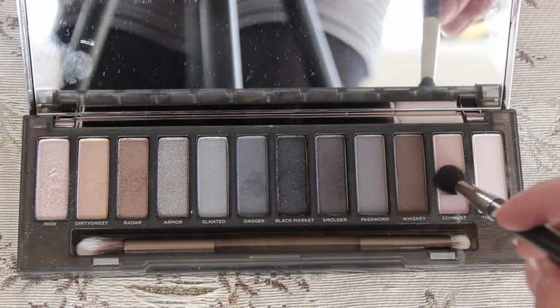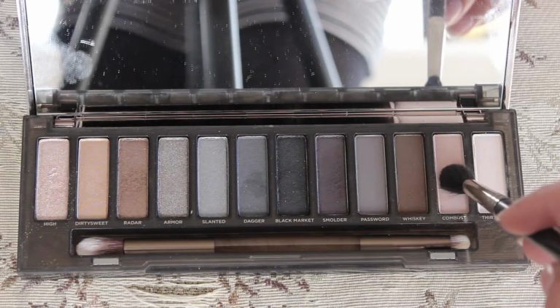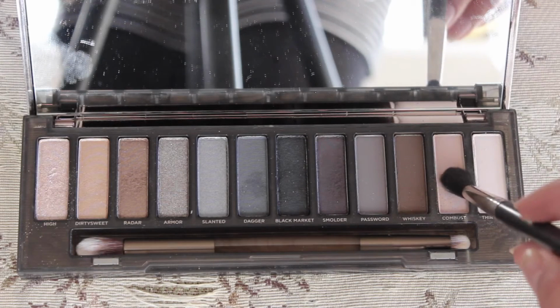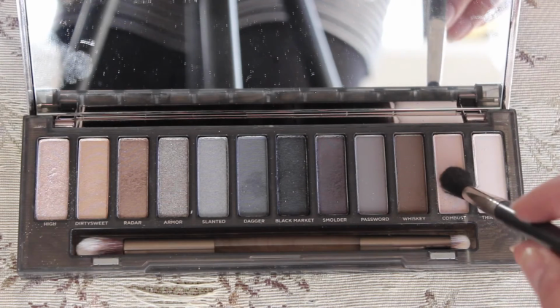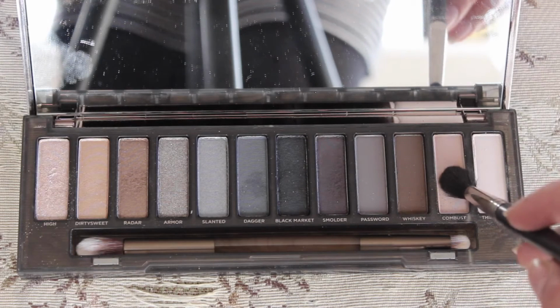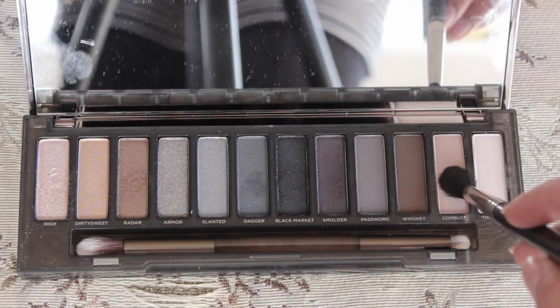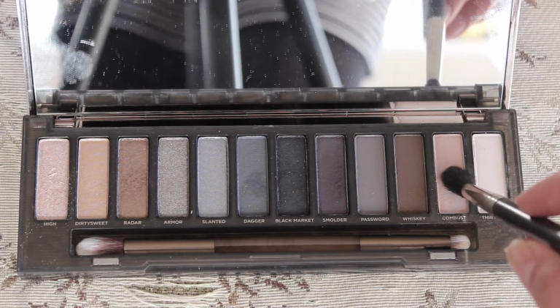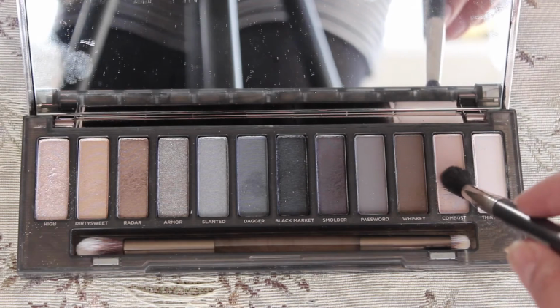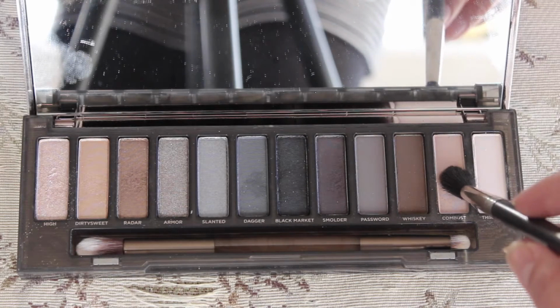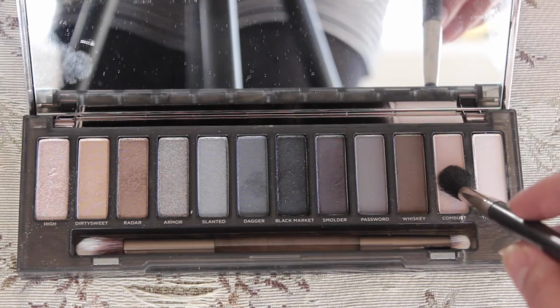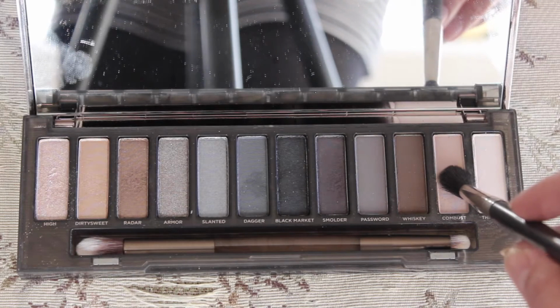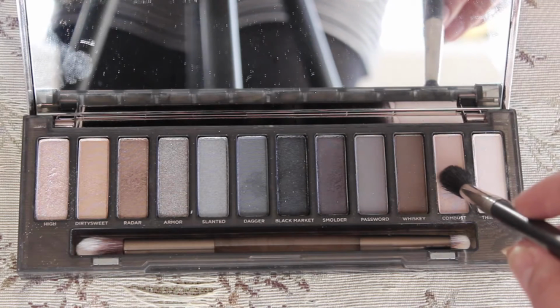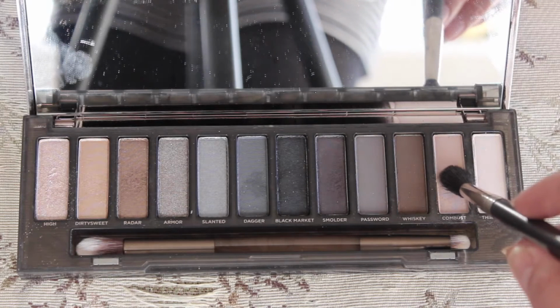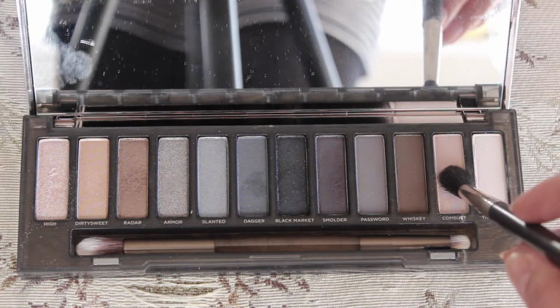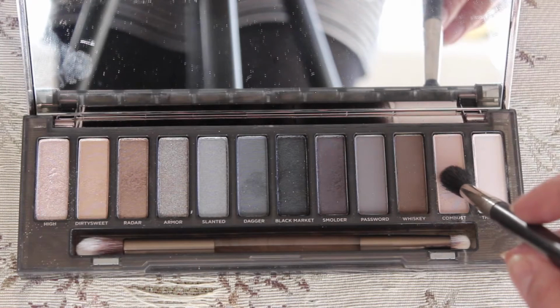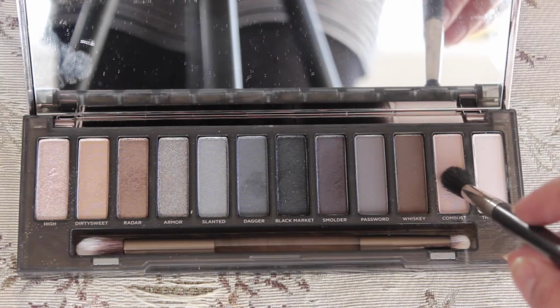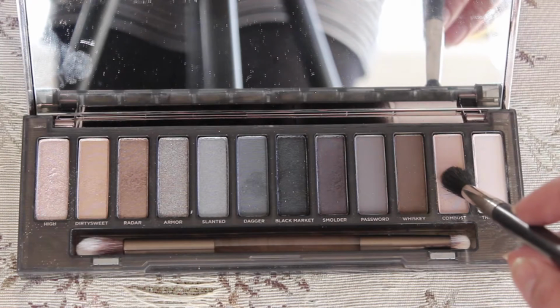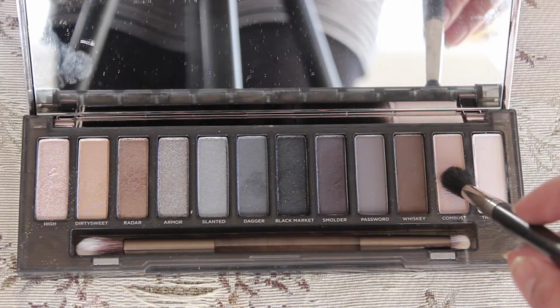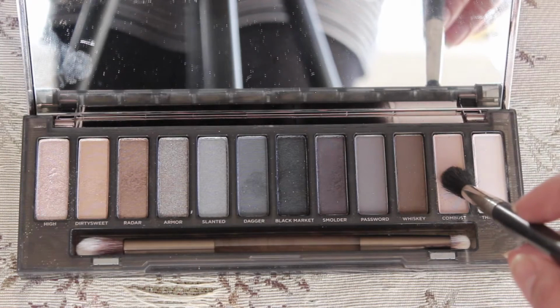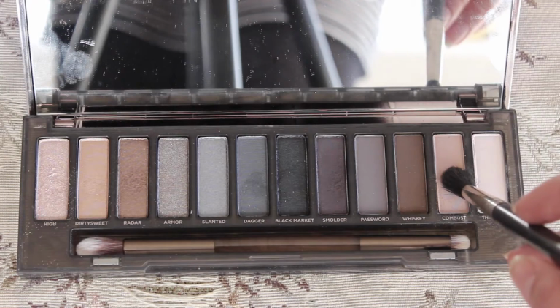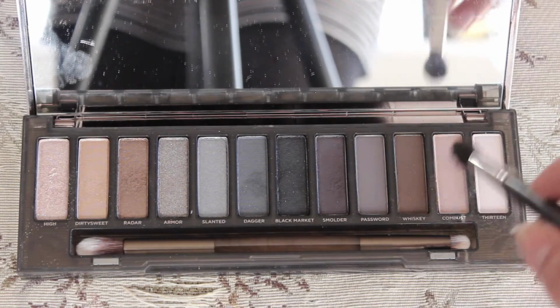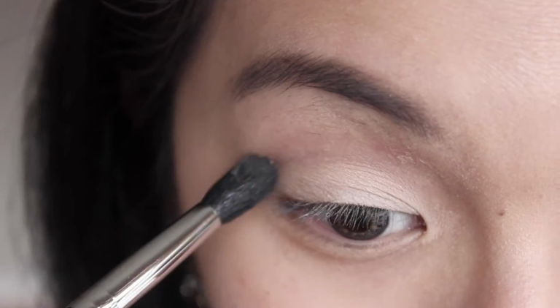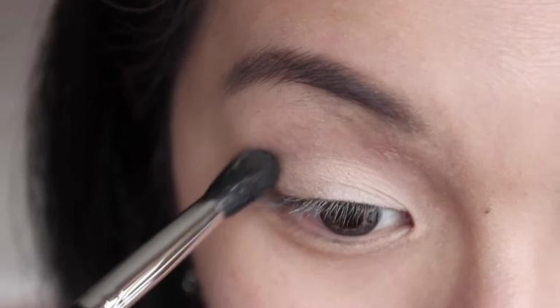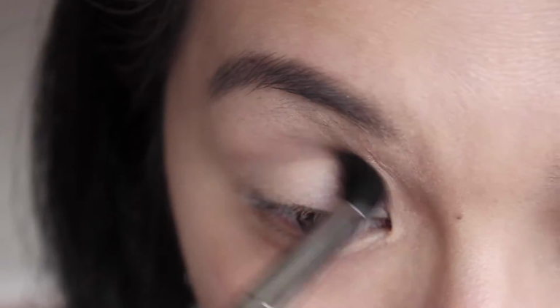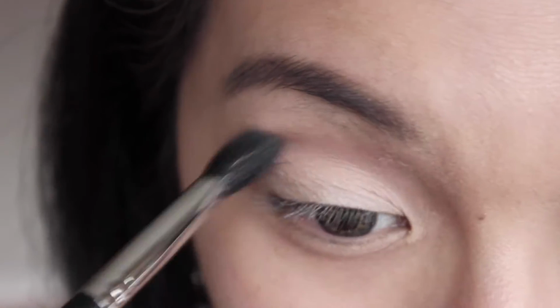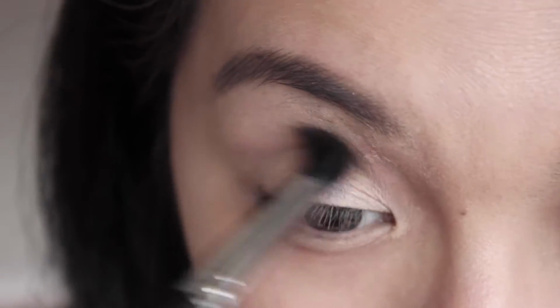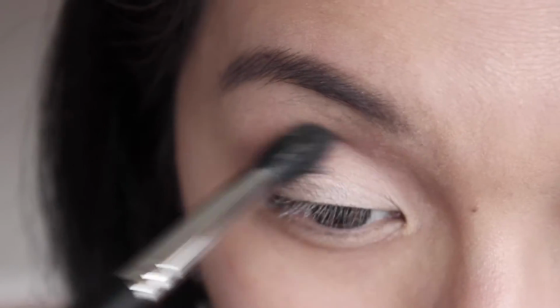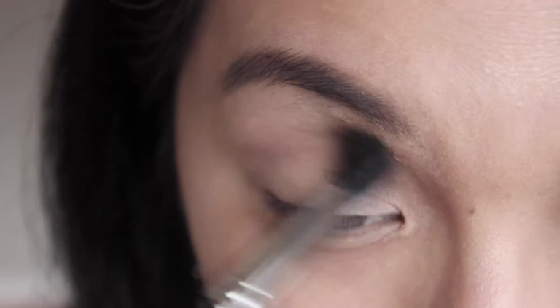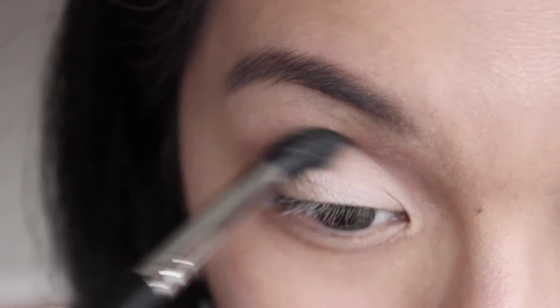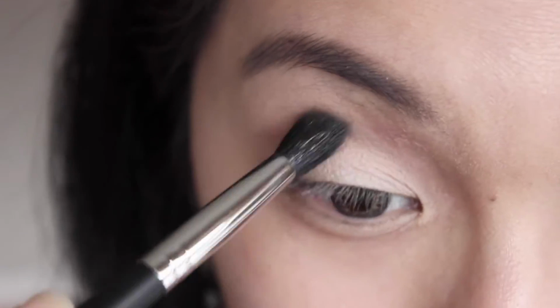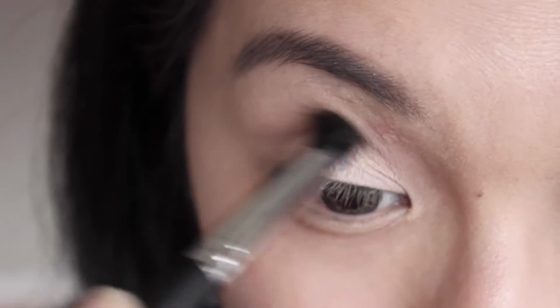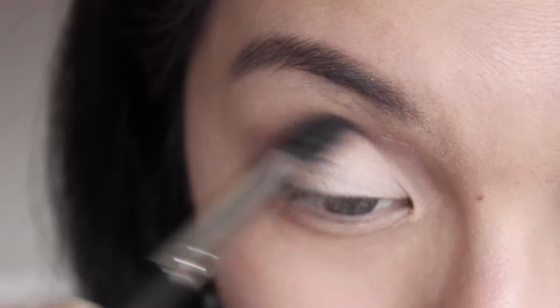Then taking the color in Combust, I'll be using that as a transition color and applying this right above my crease line.